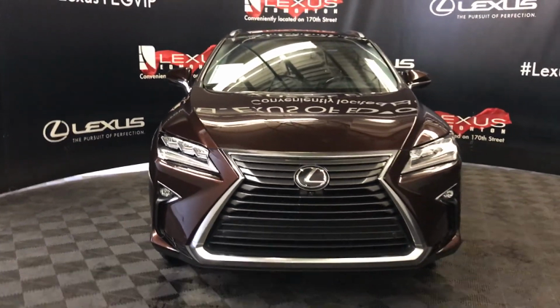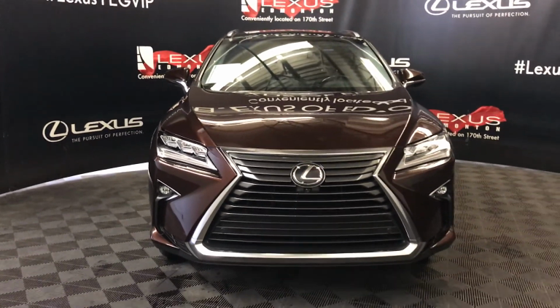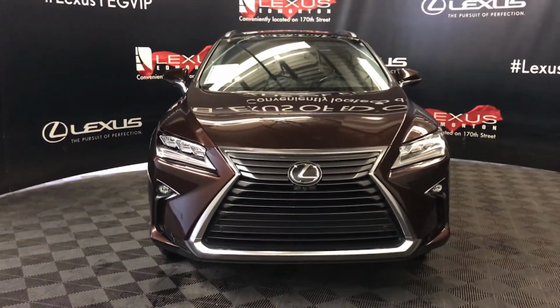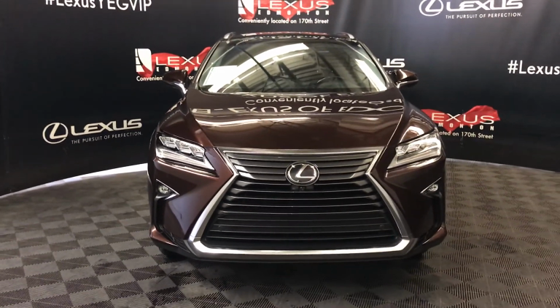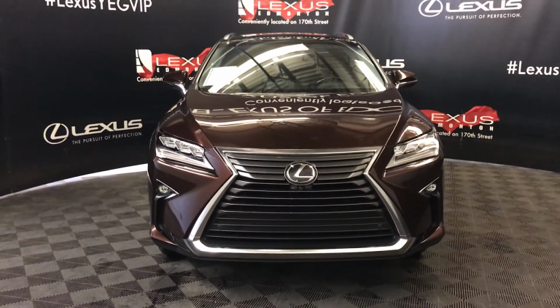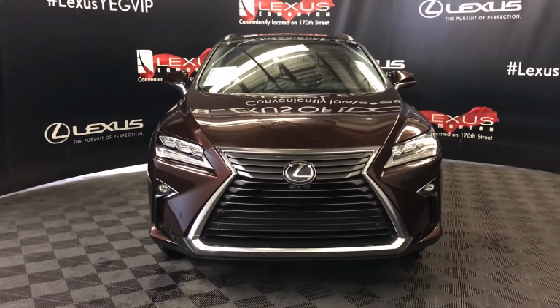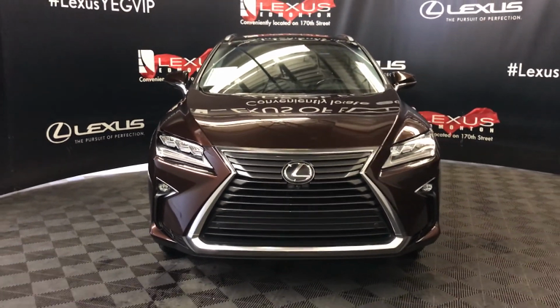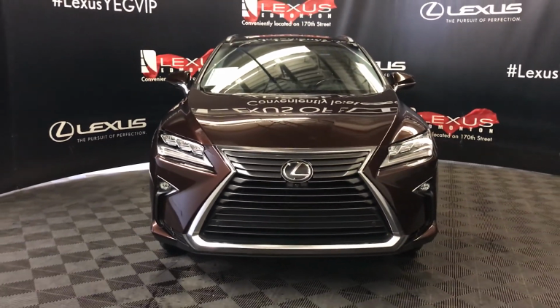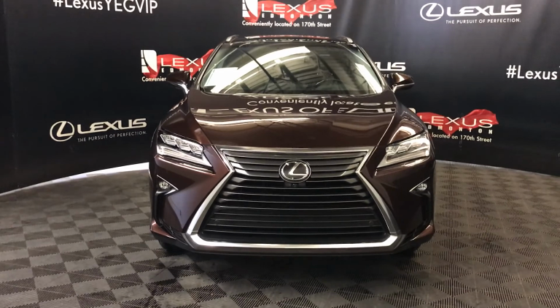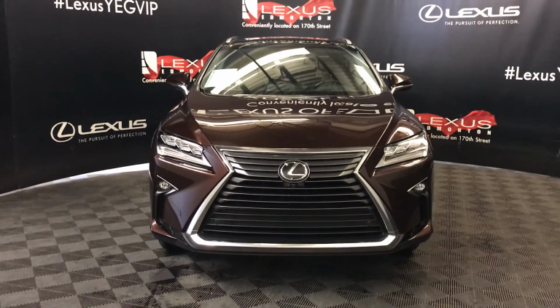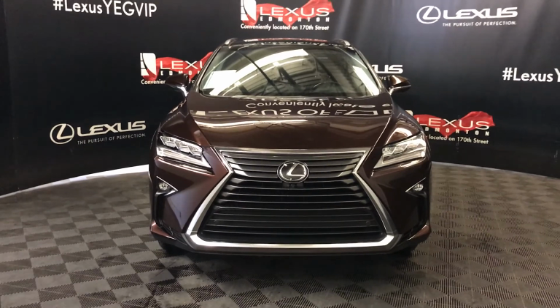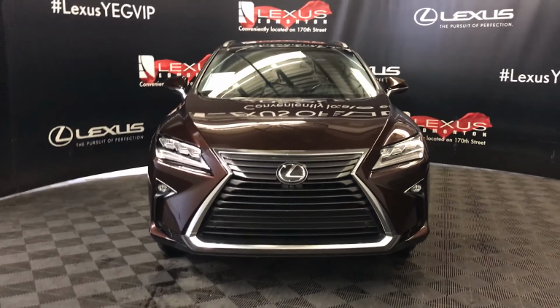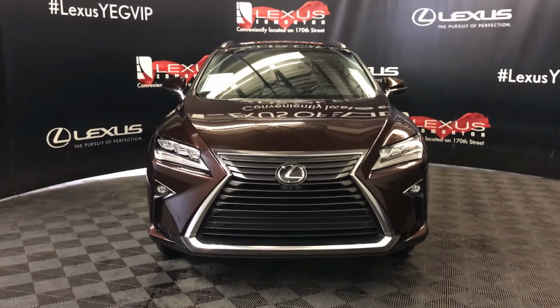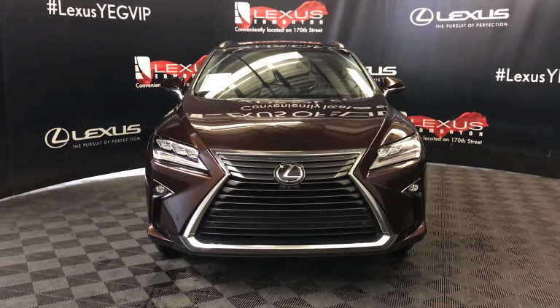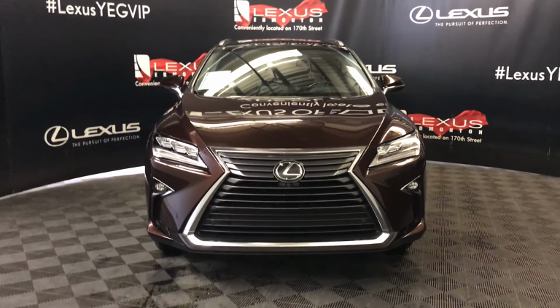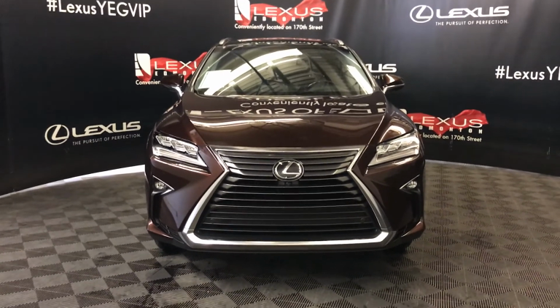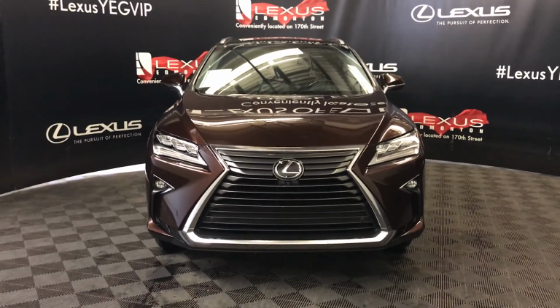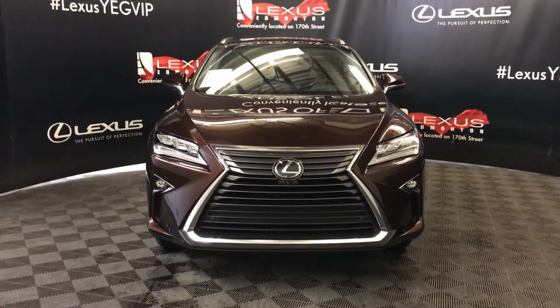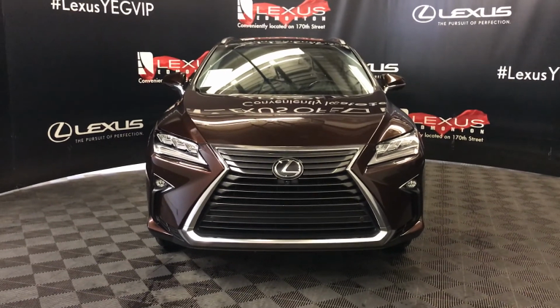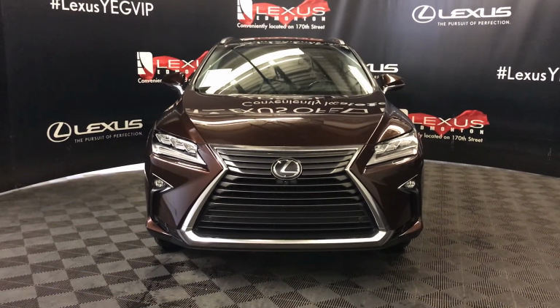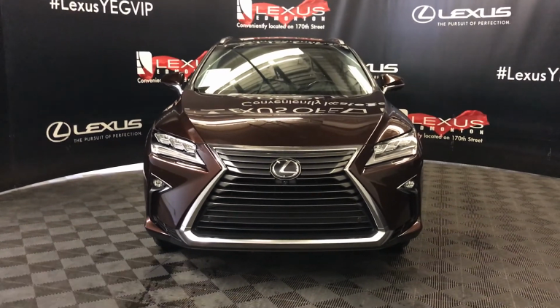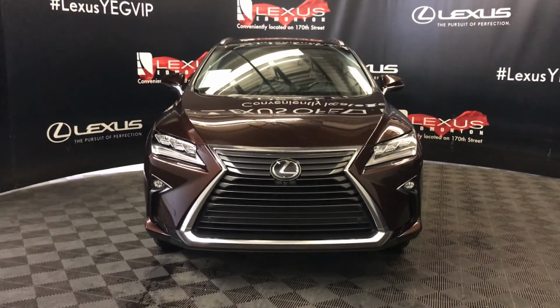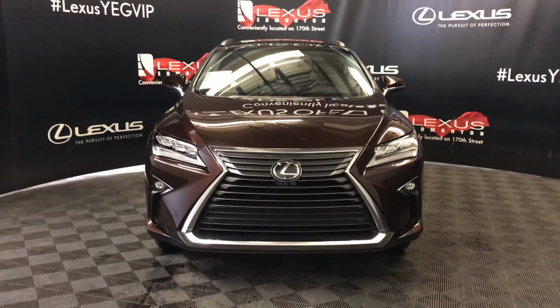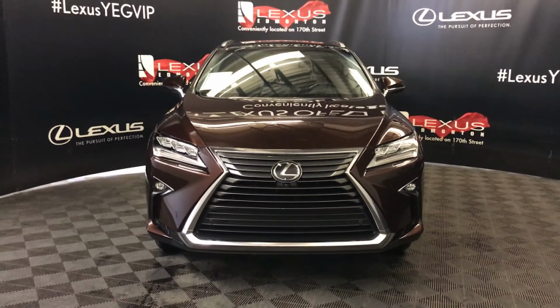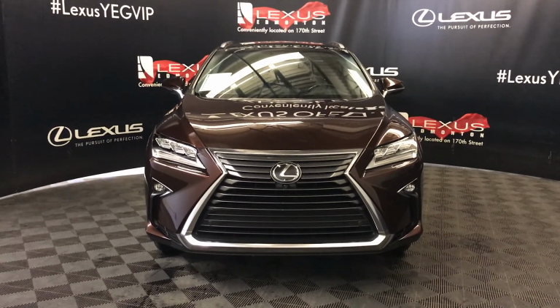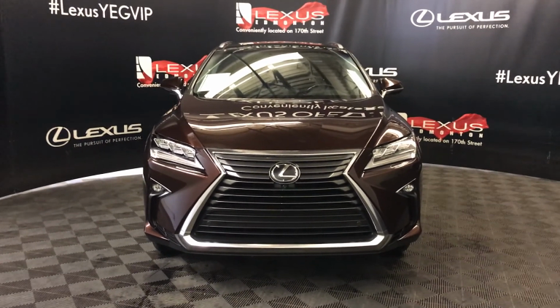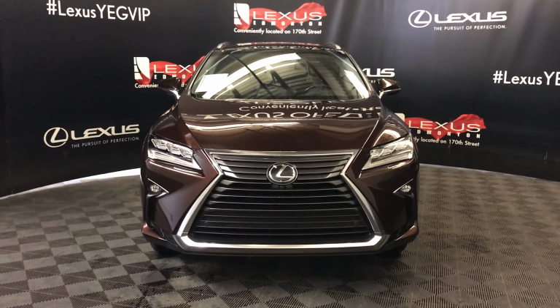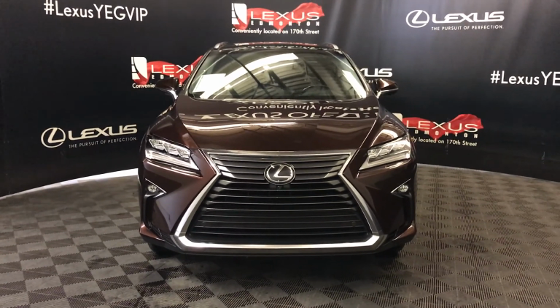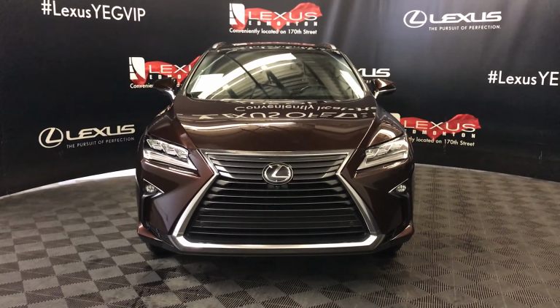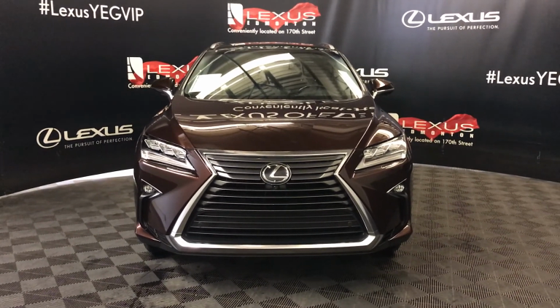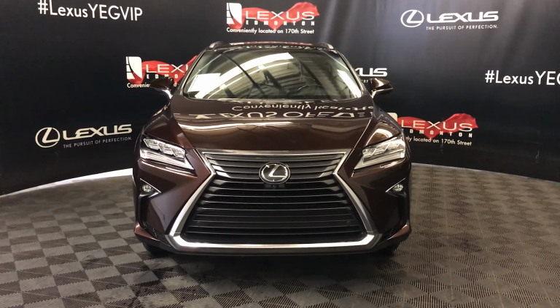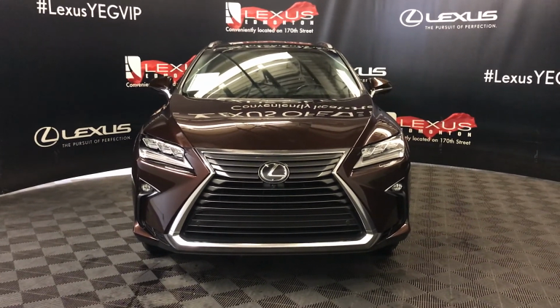And there's so much more. So come on down to Lexus of Edmonton and come check out all of our inventory.